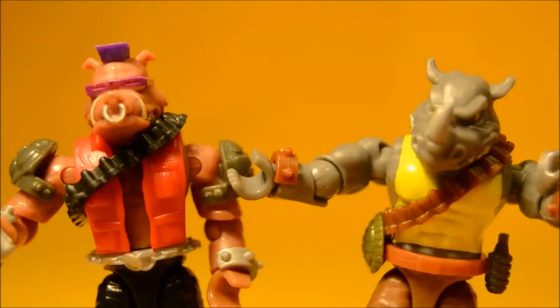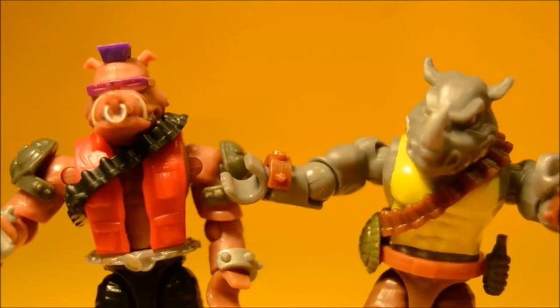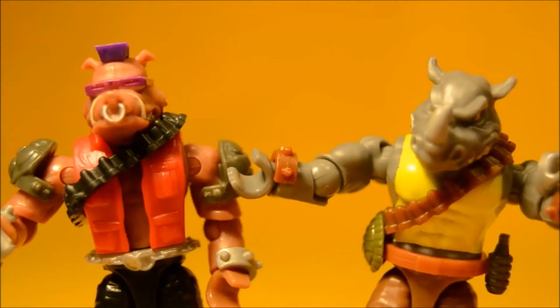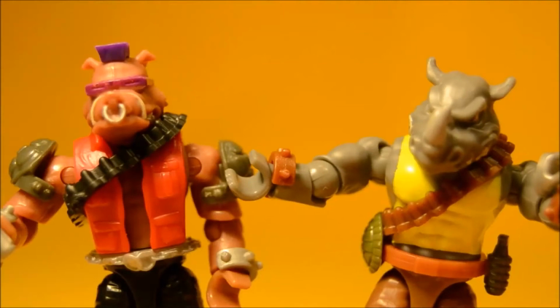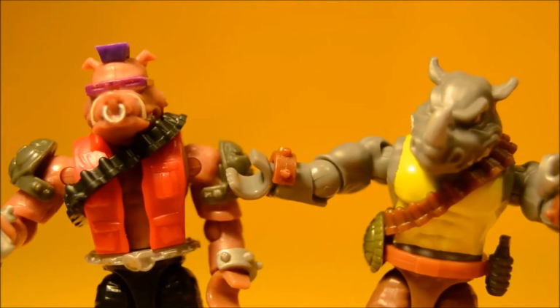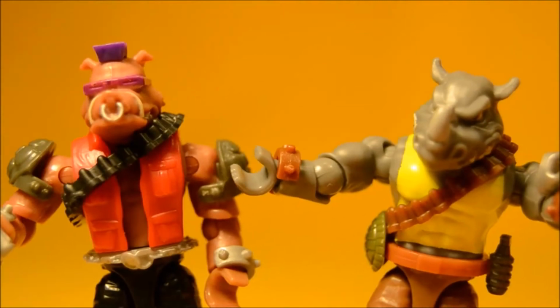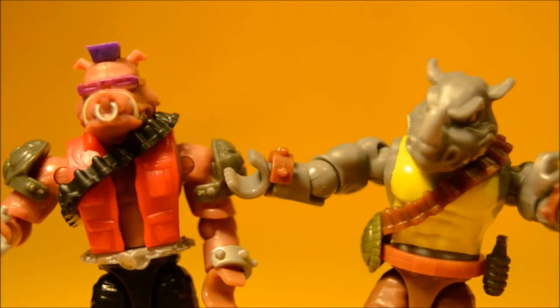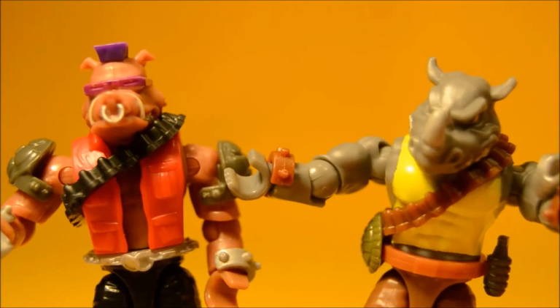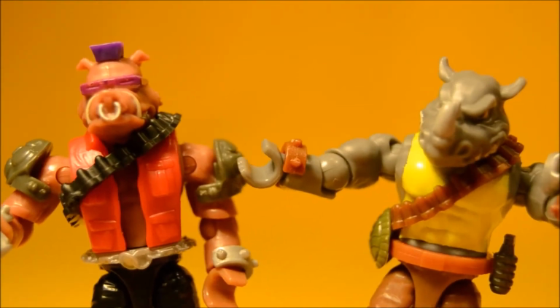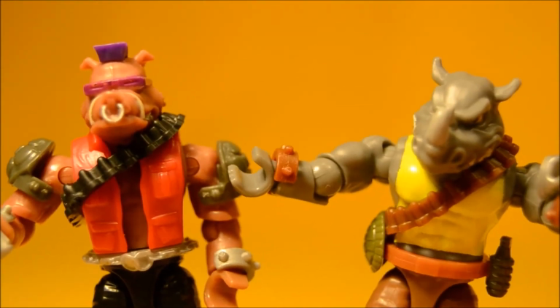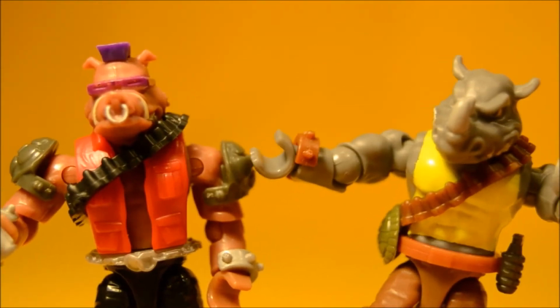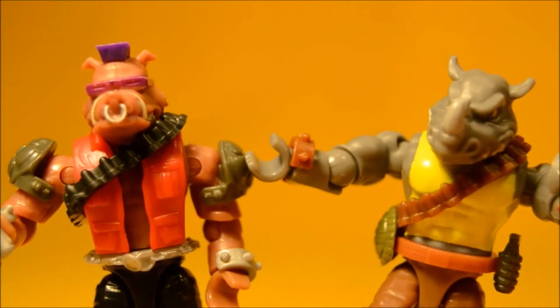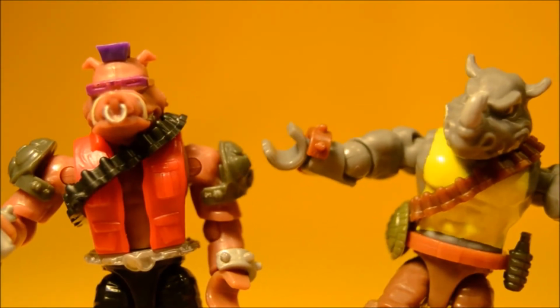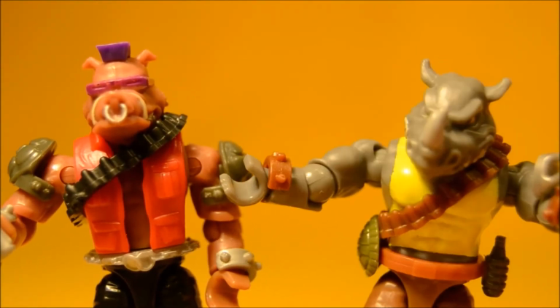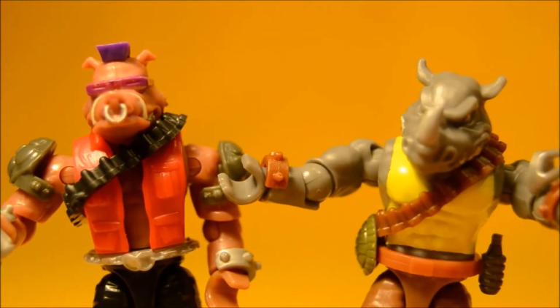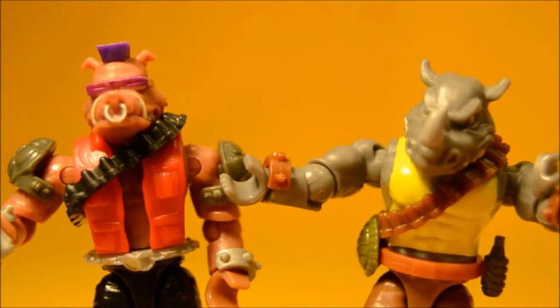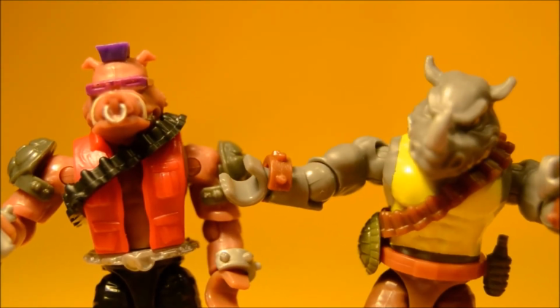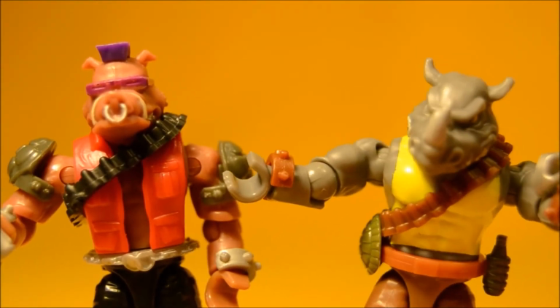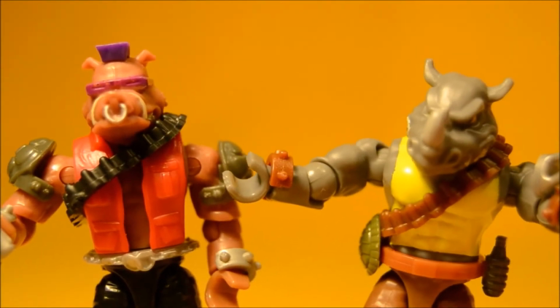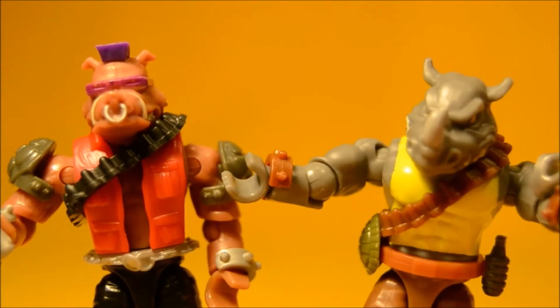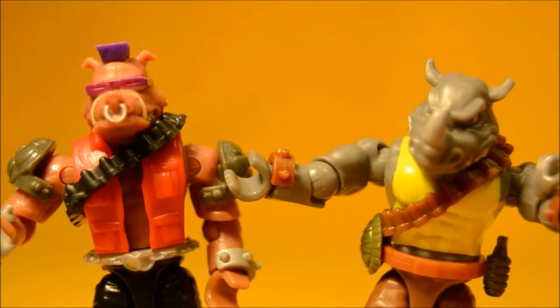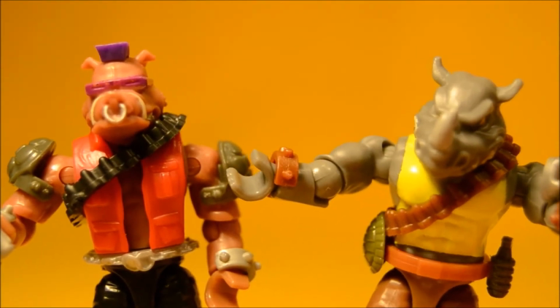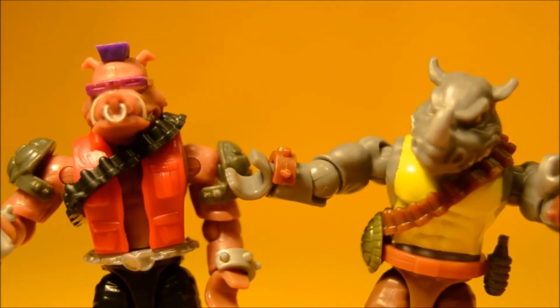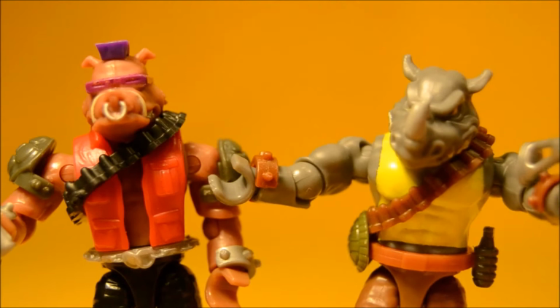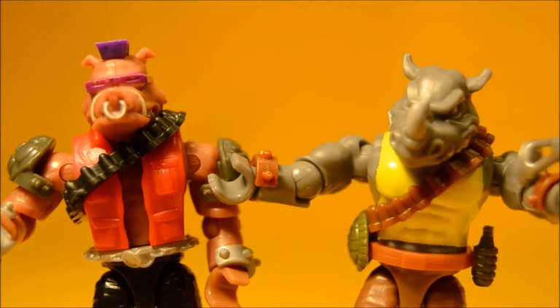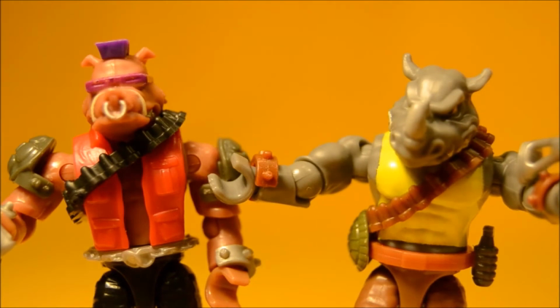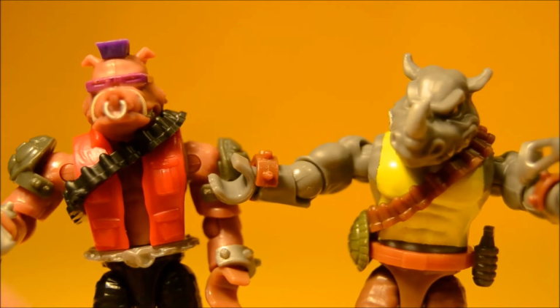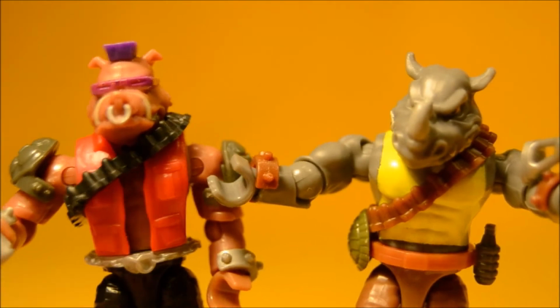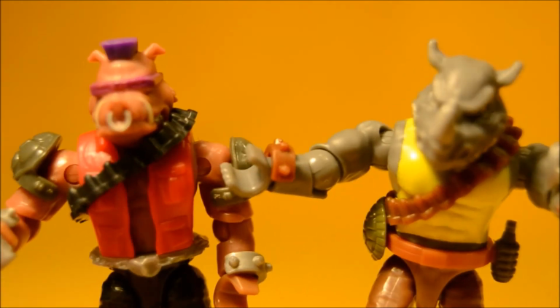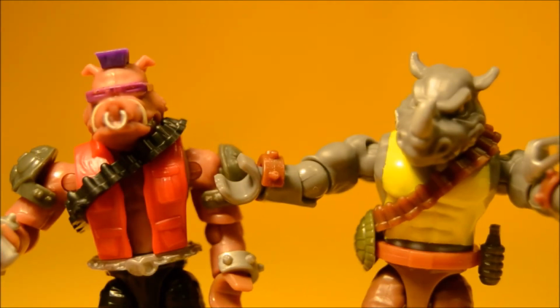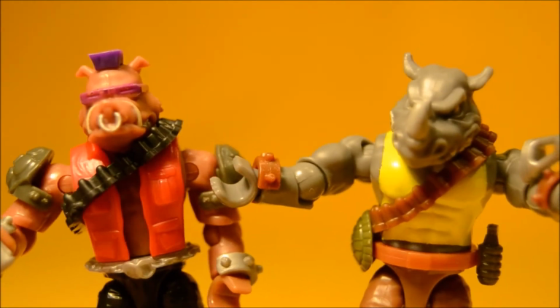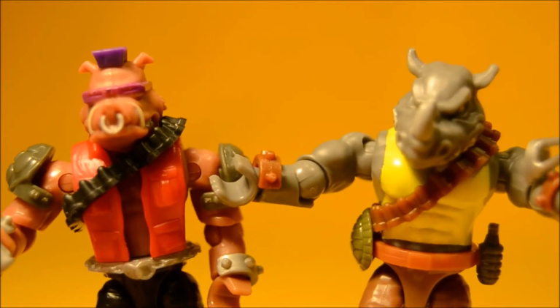All right foot soldiers, listen up. The Shredder wants us to get rid of the turtles. Yeah!